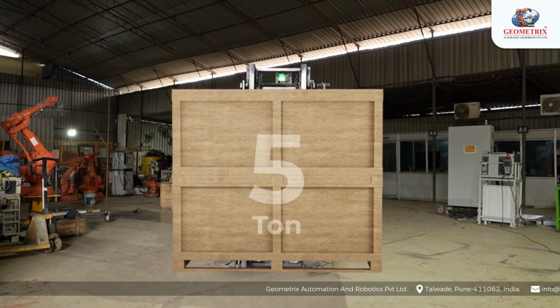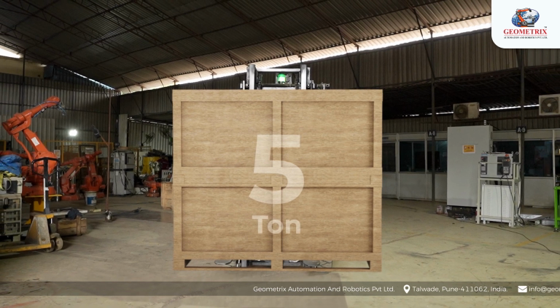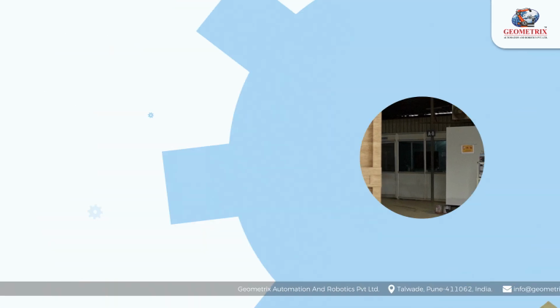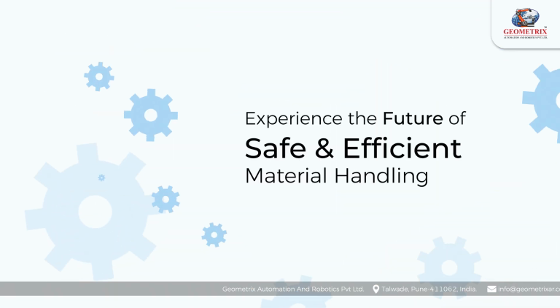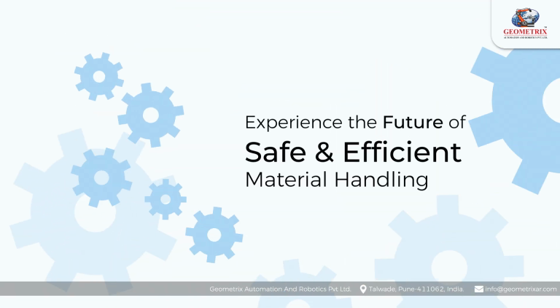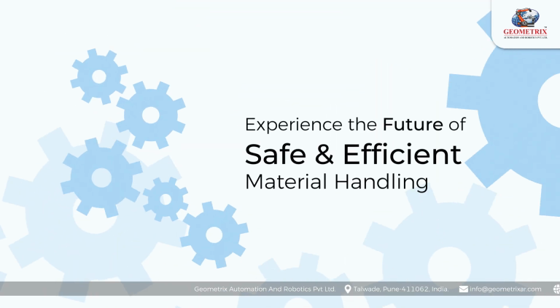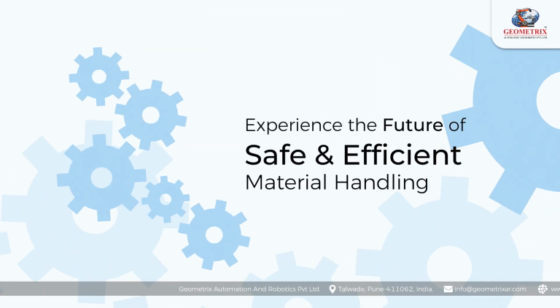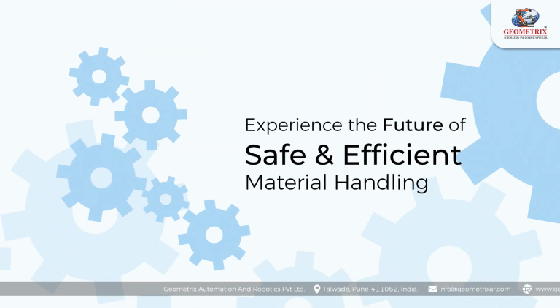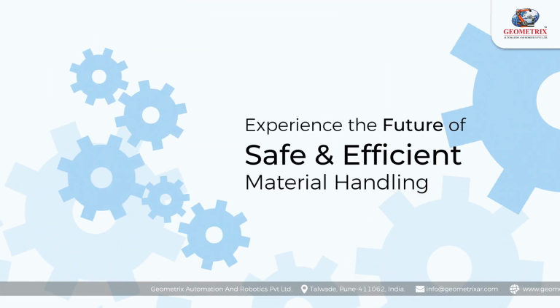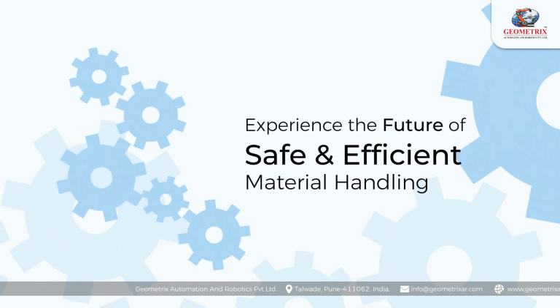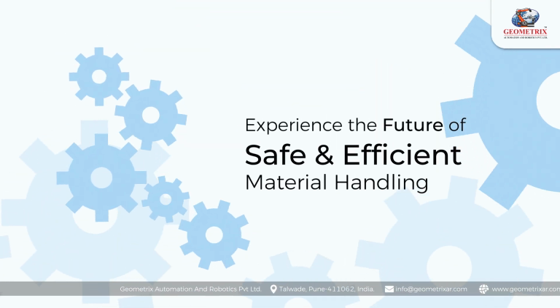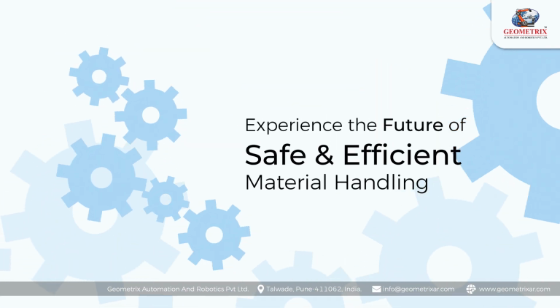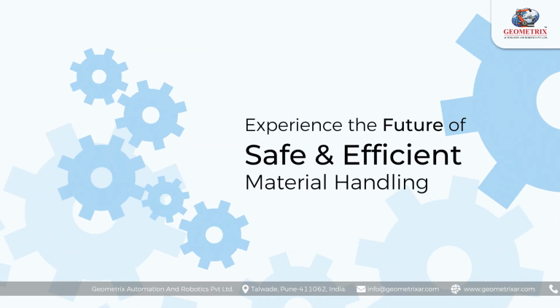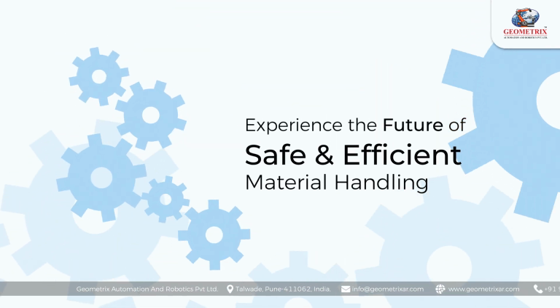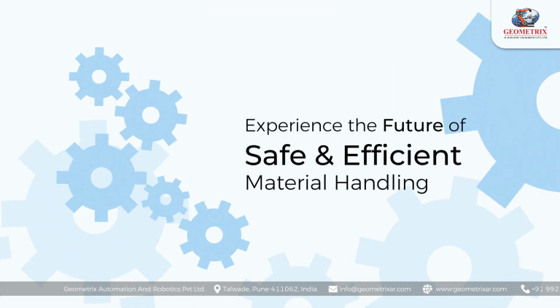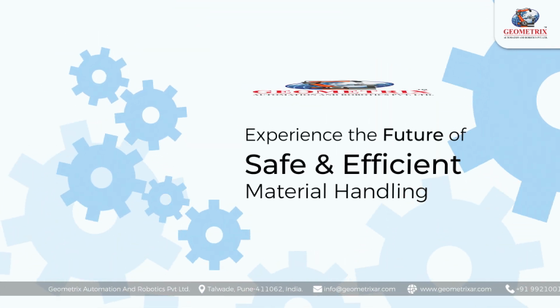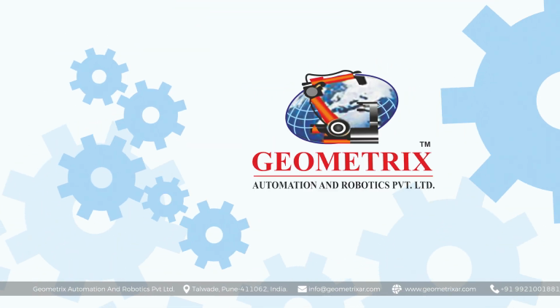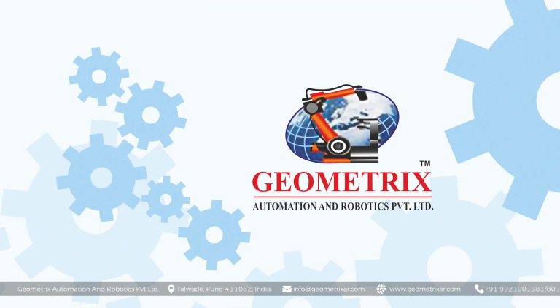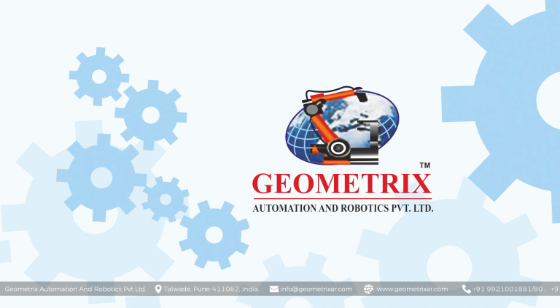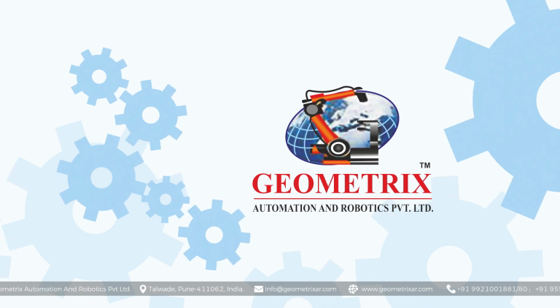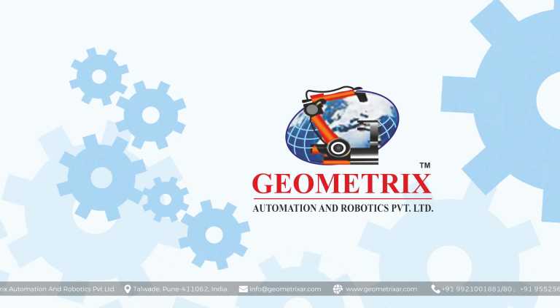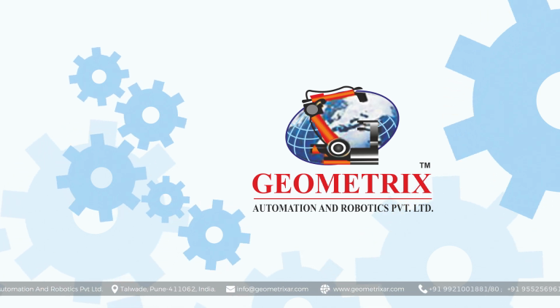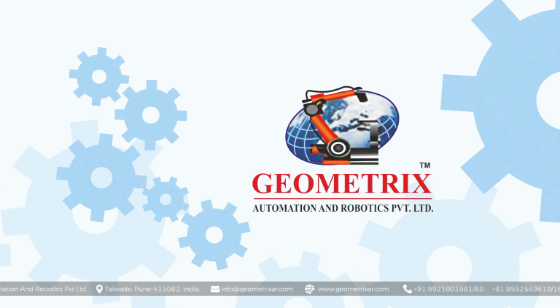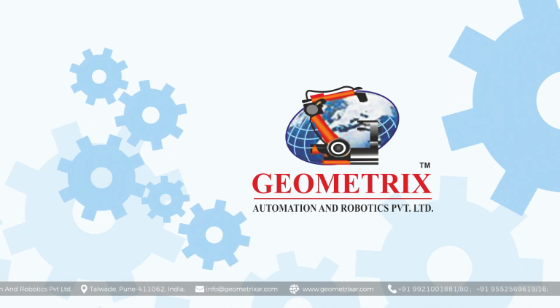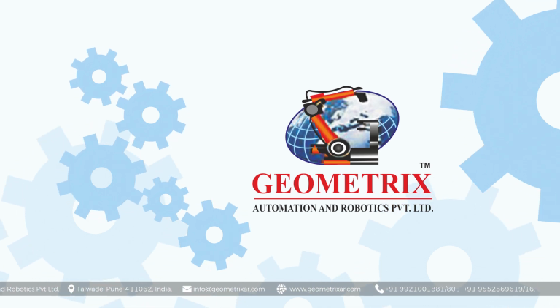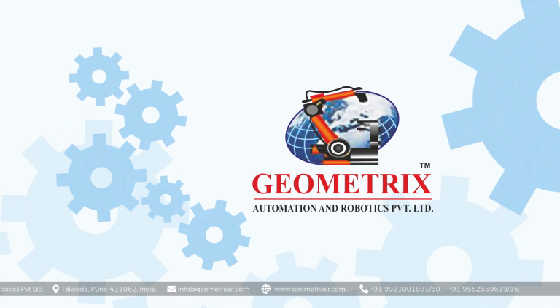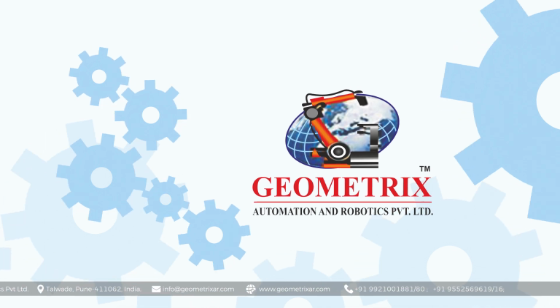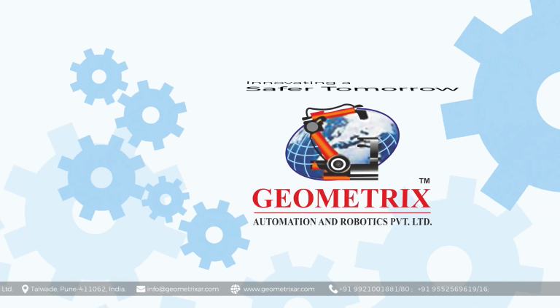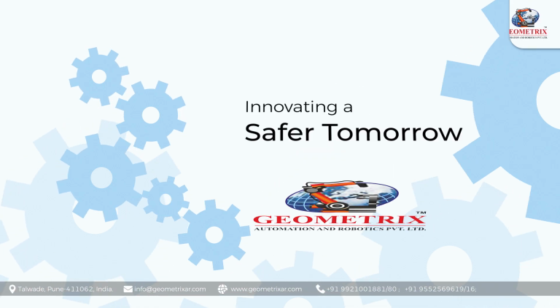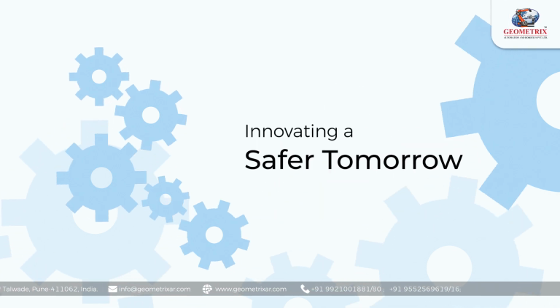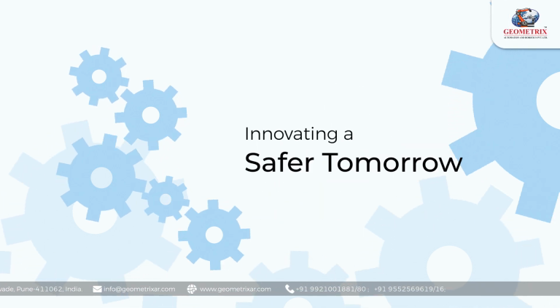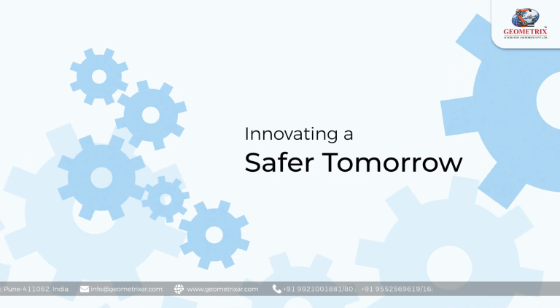Experience the future of safe and efficient material handling with Geometrics Automation and Robotics Private Limited. Innovating for a safer tomorrow.